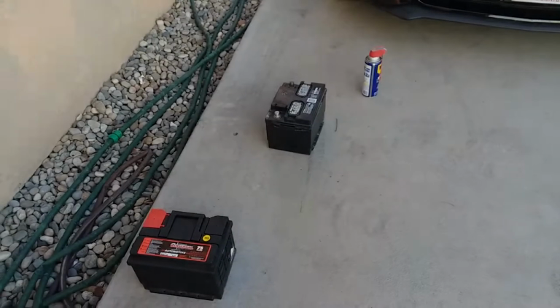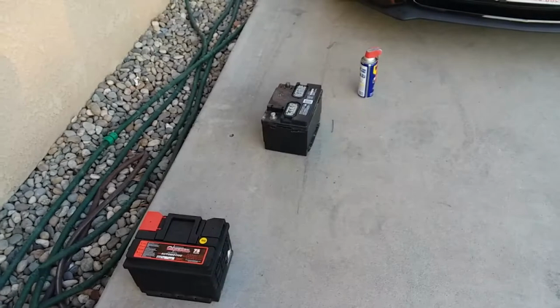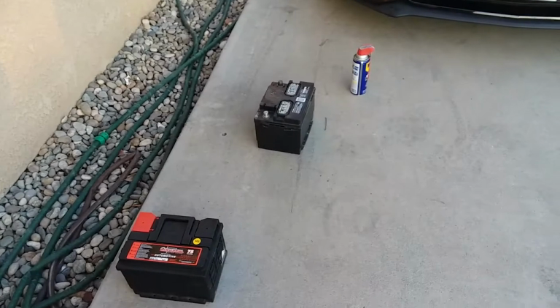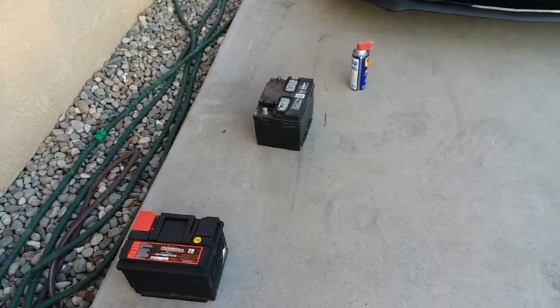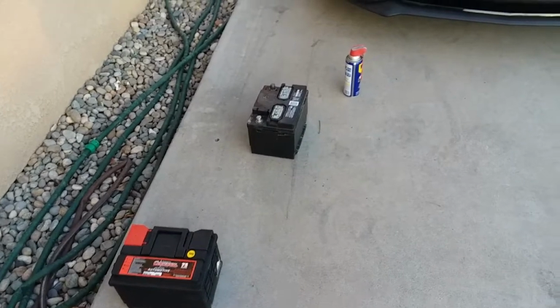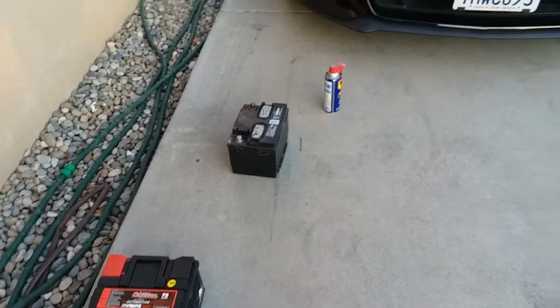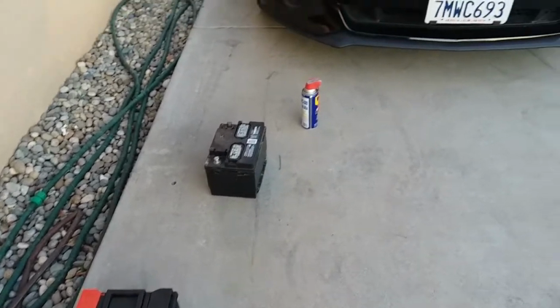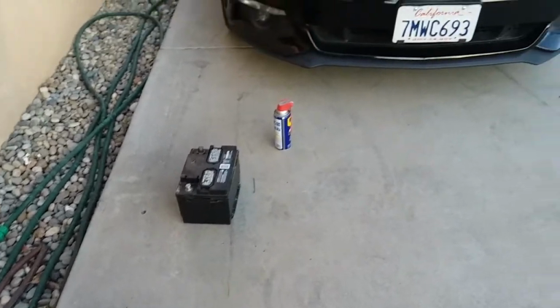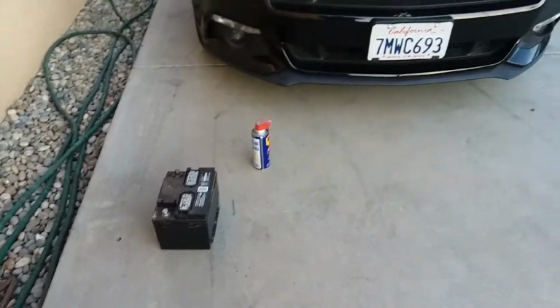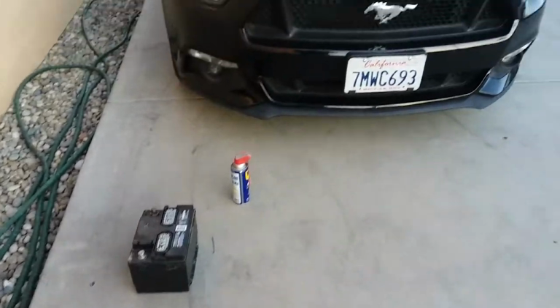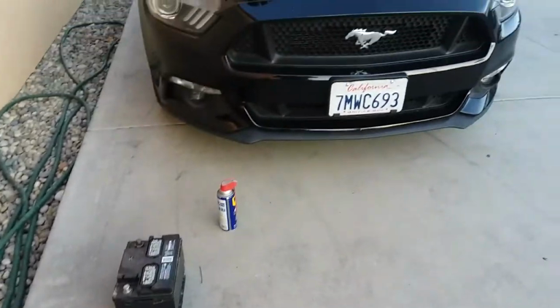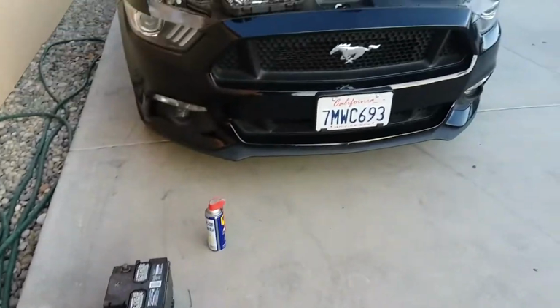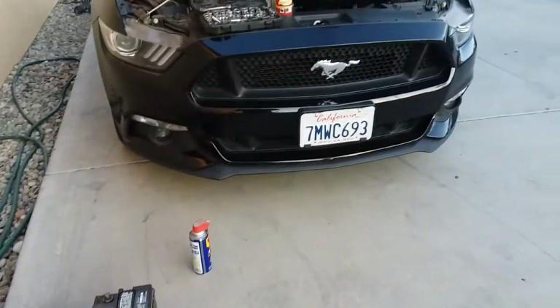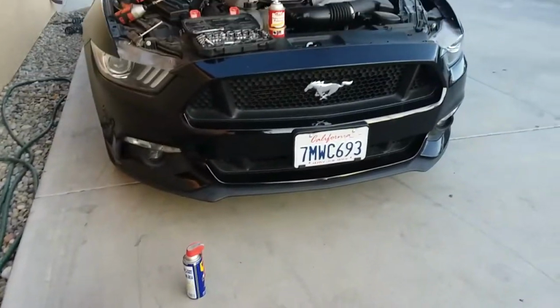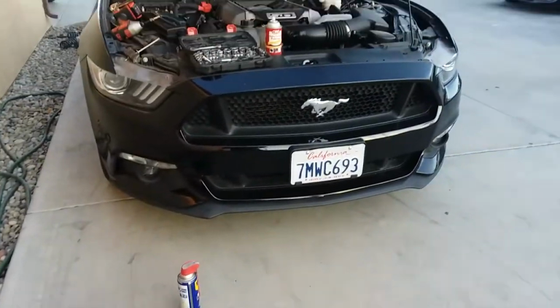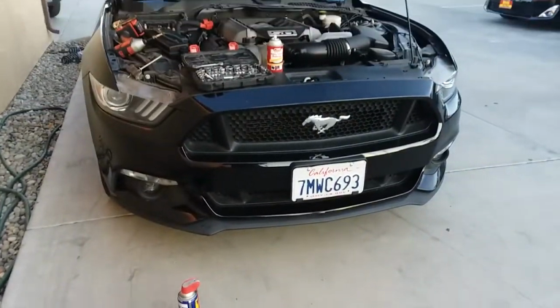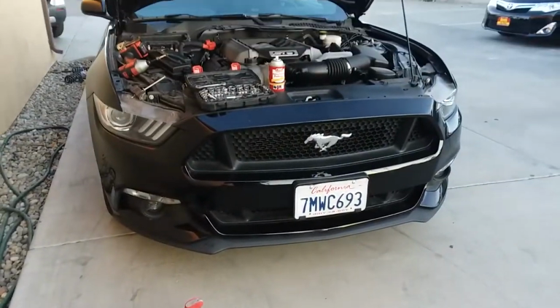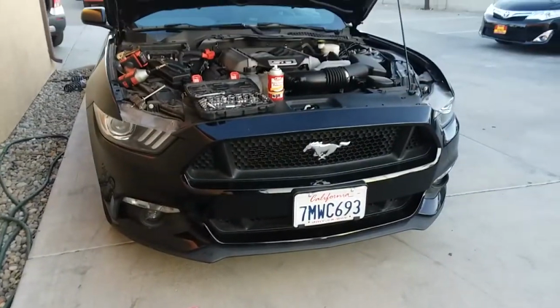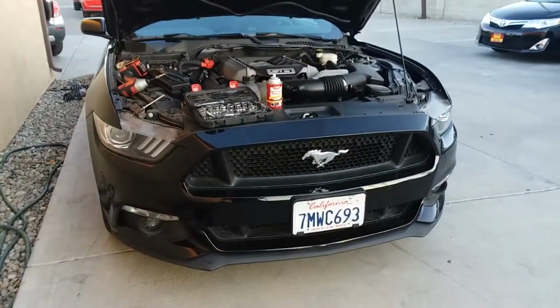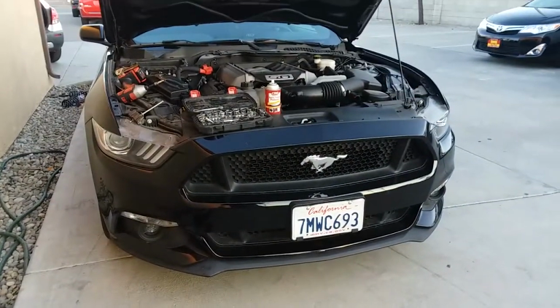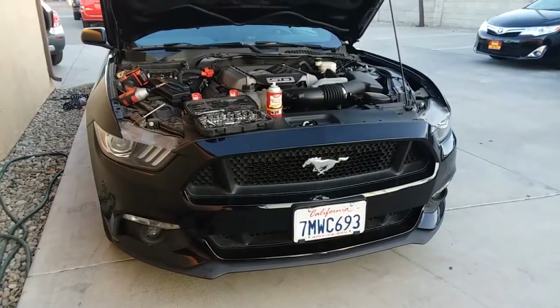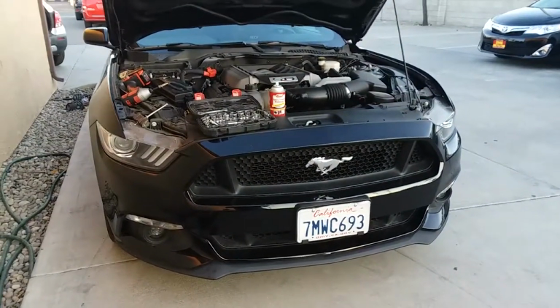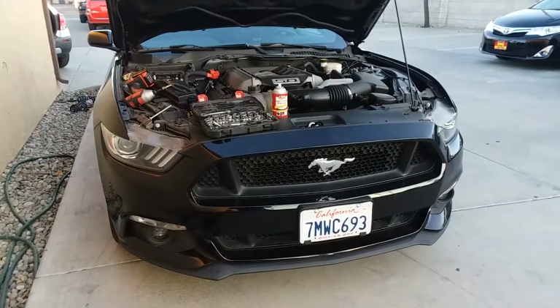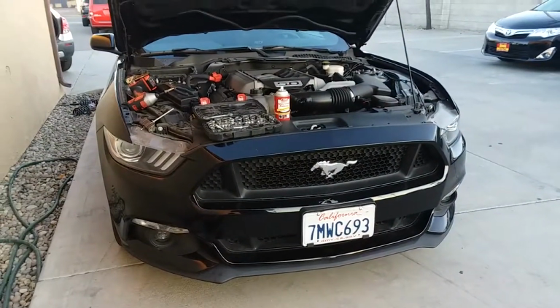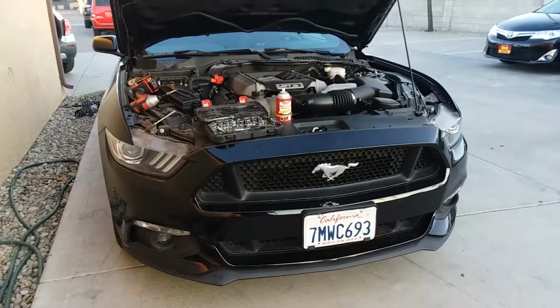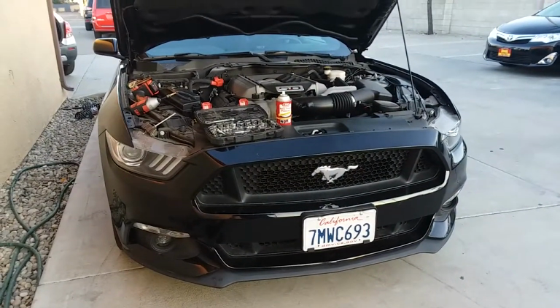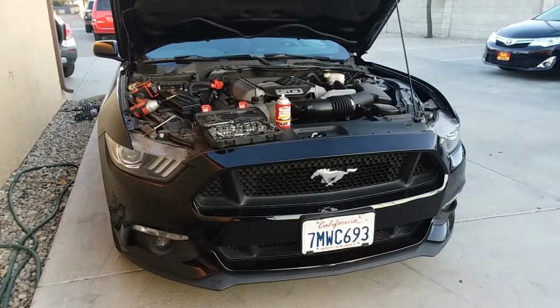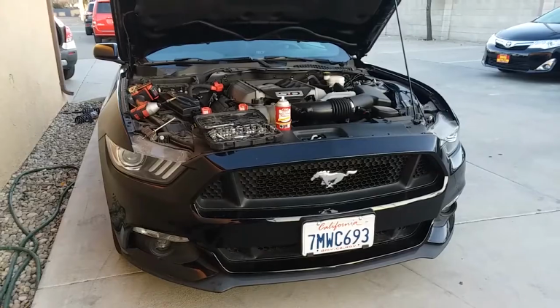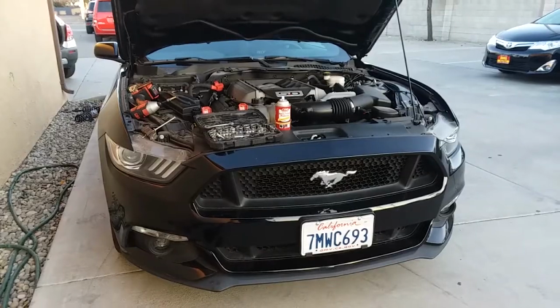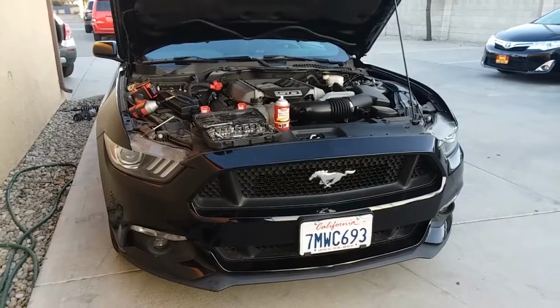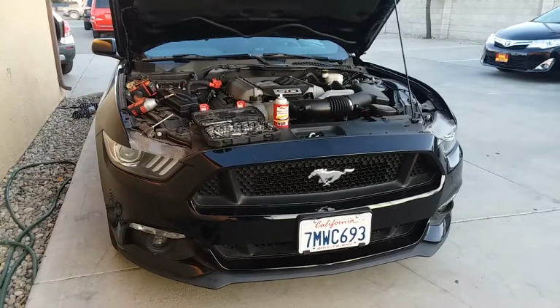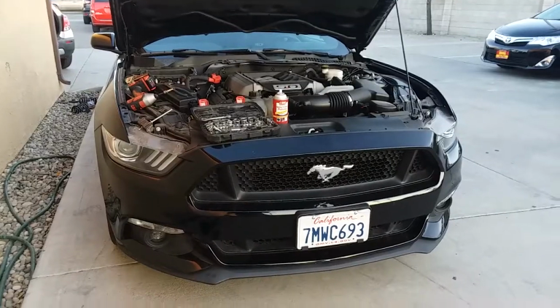Today we're going to install a brand new battery on a 2015 Ford Mustang GT.